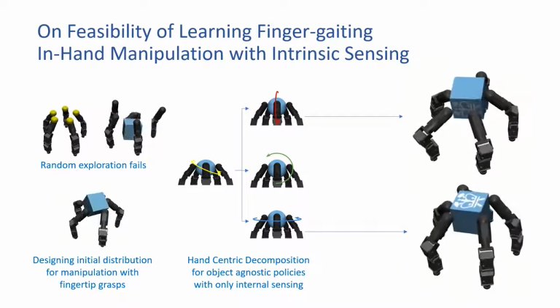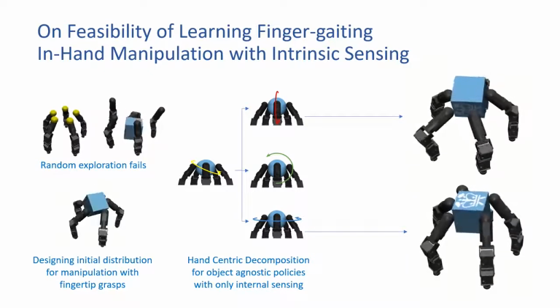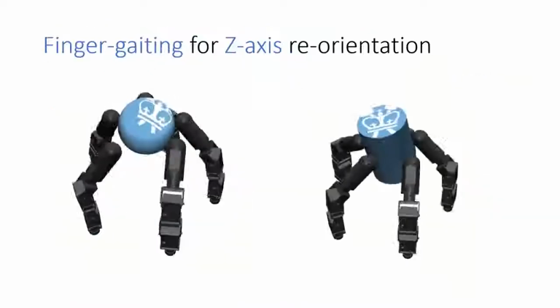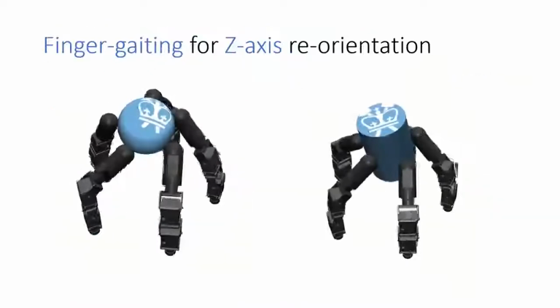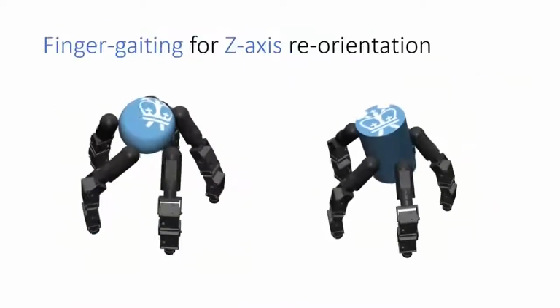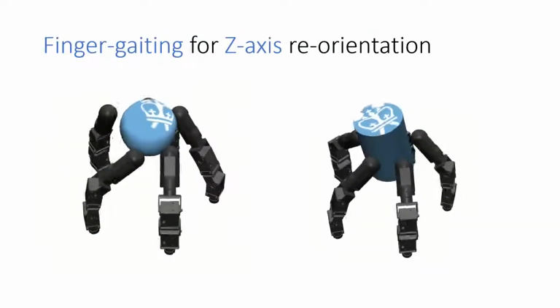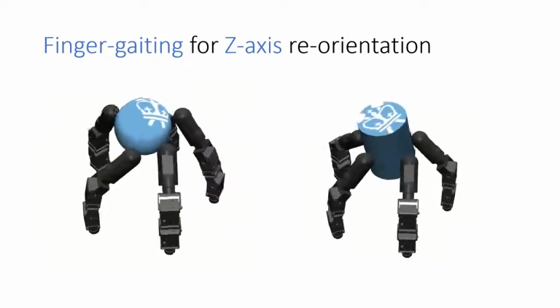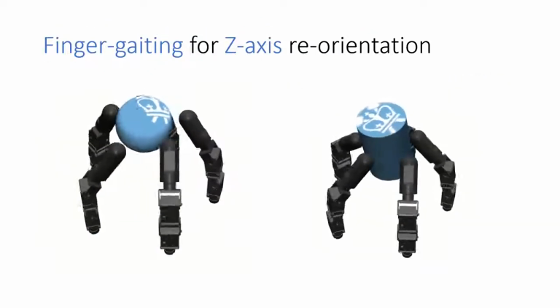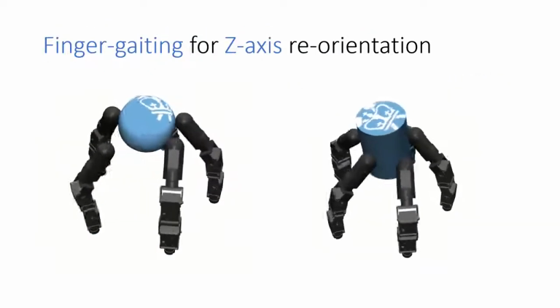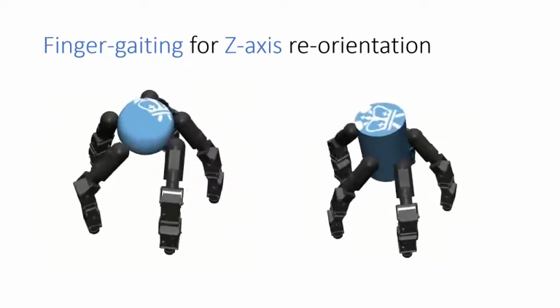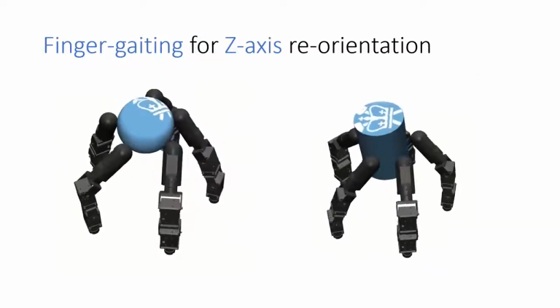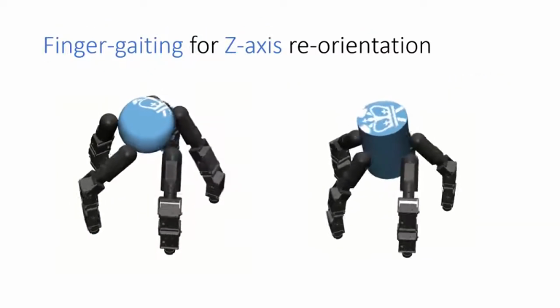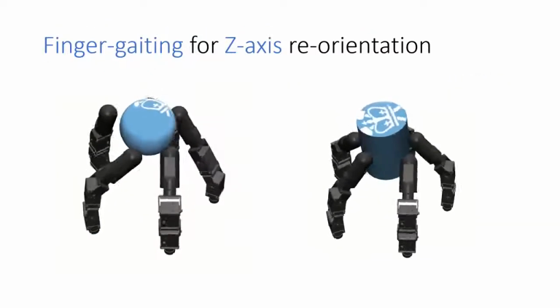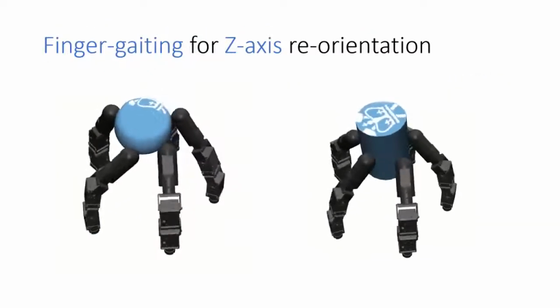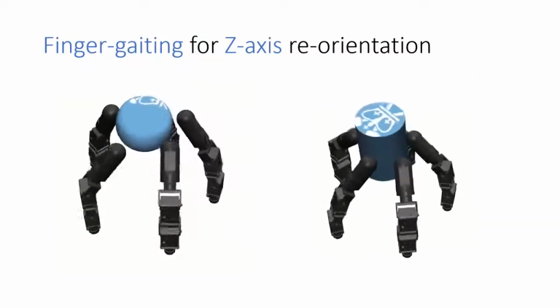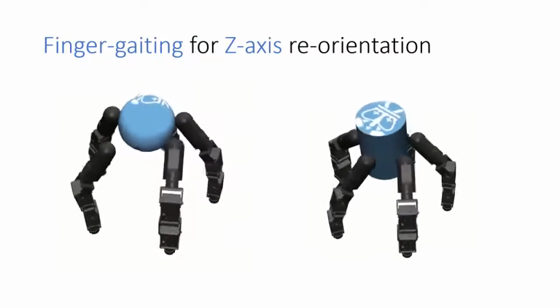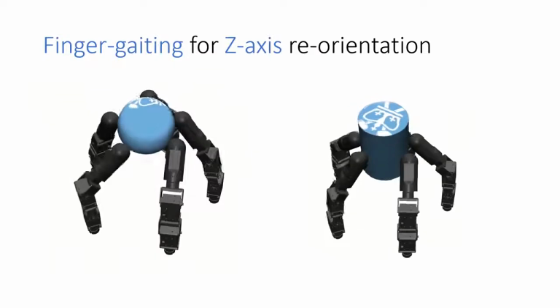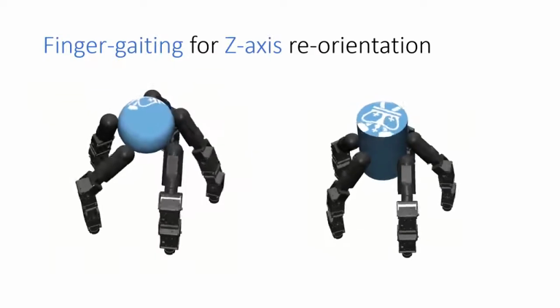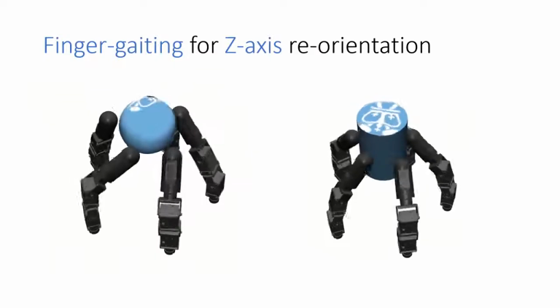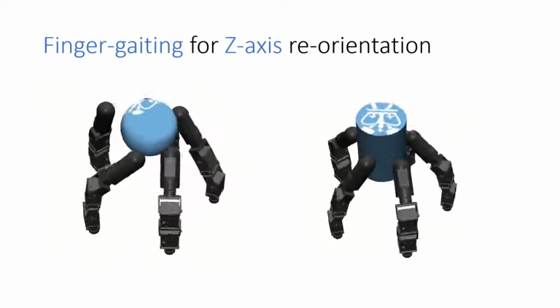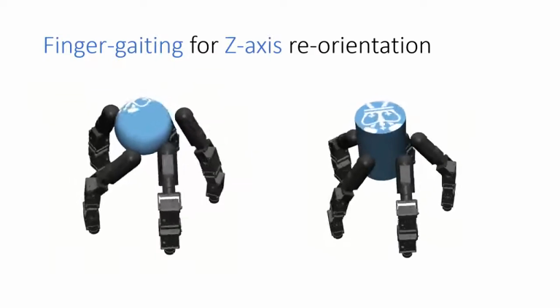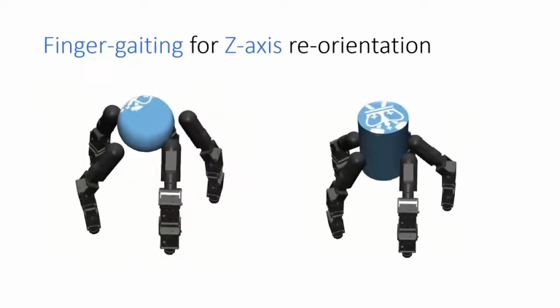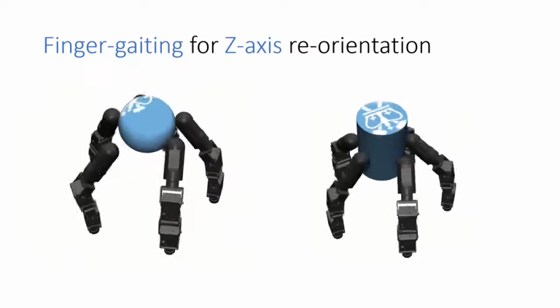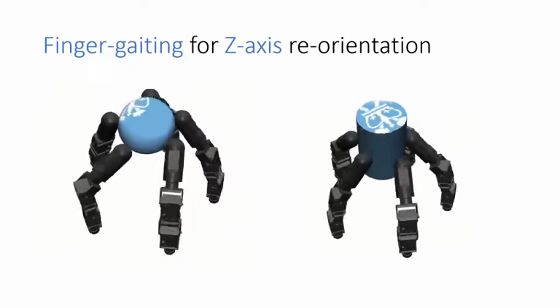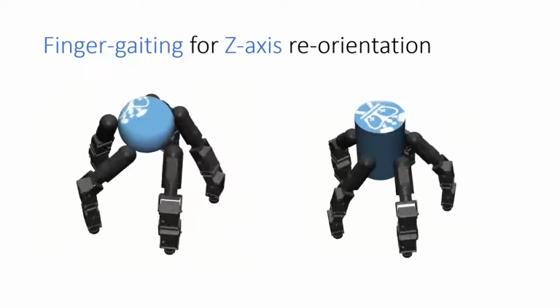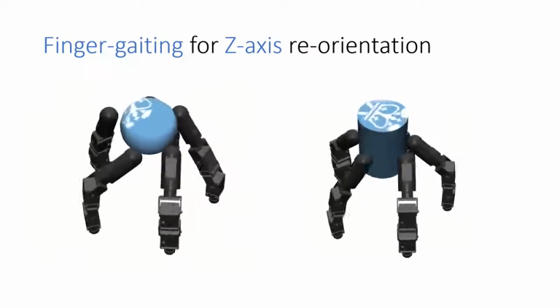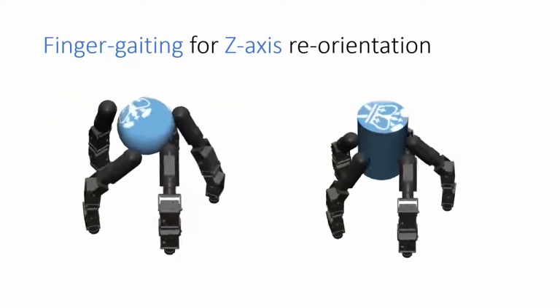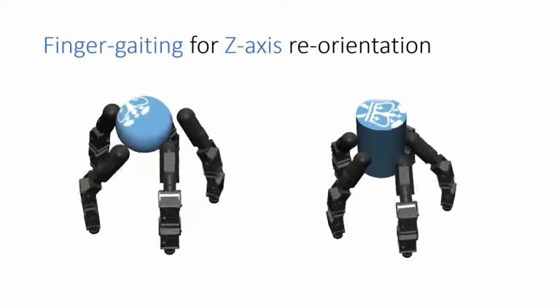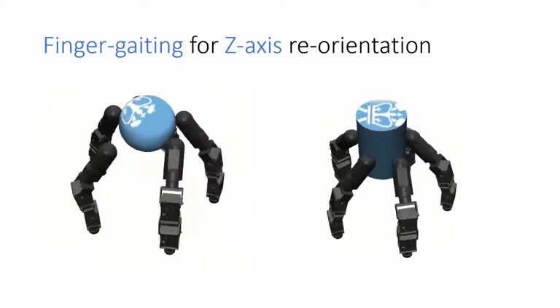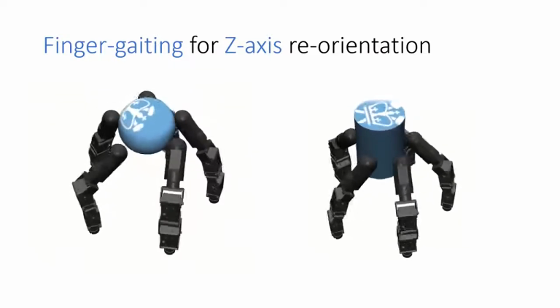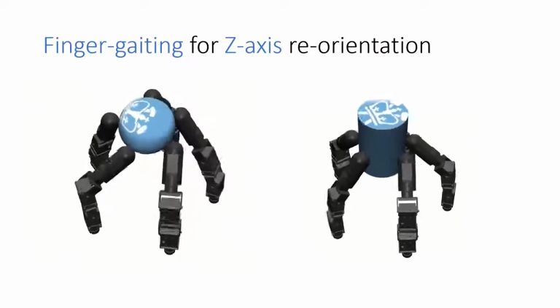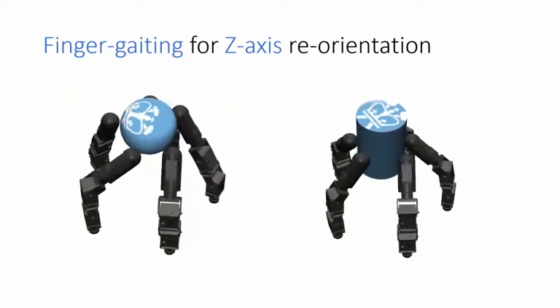Here, we see the finger gating that our policies learn to reorient some smooth objects such as the sphere and the cylinder.